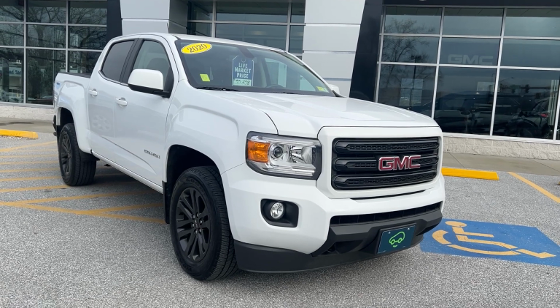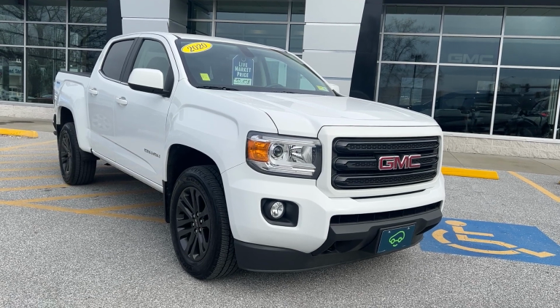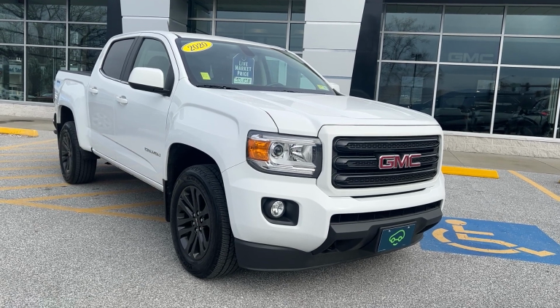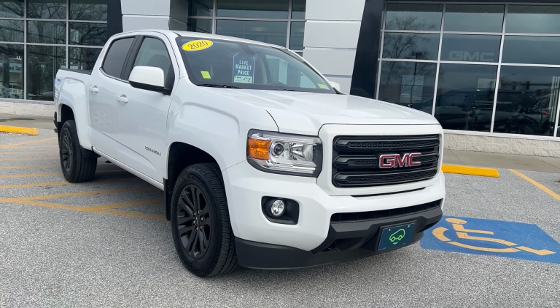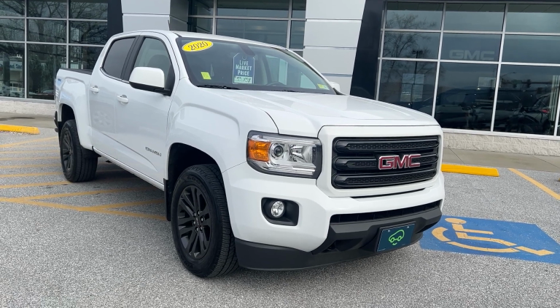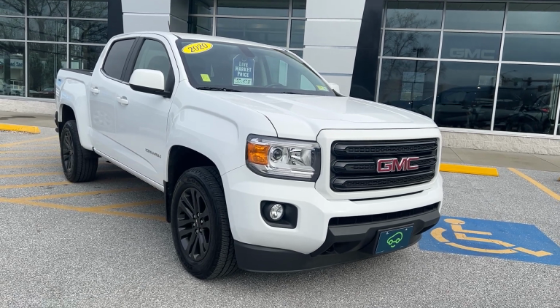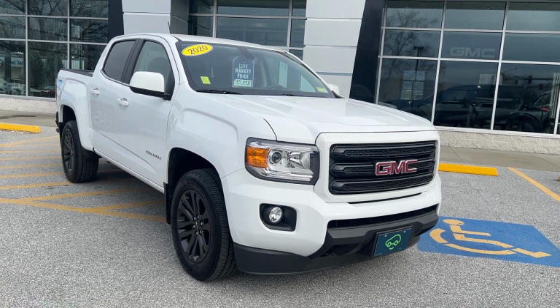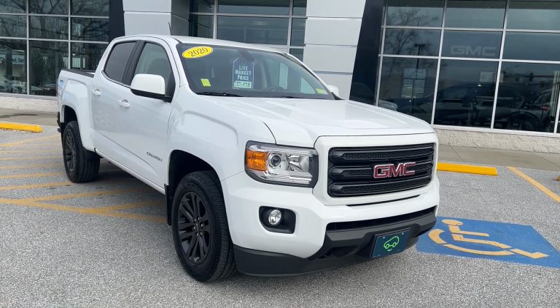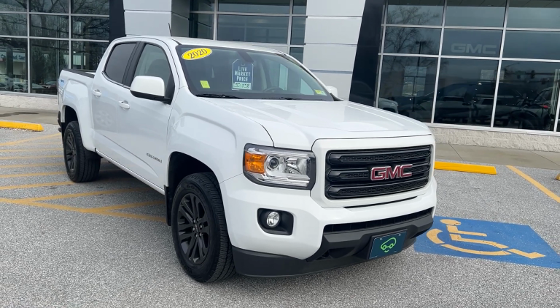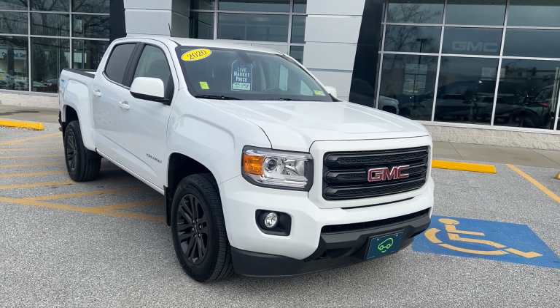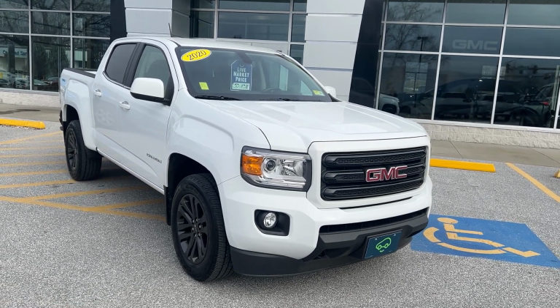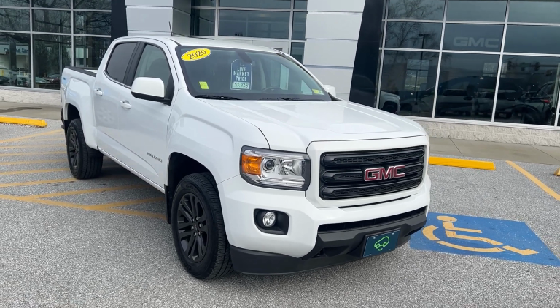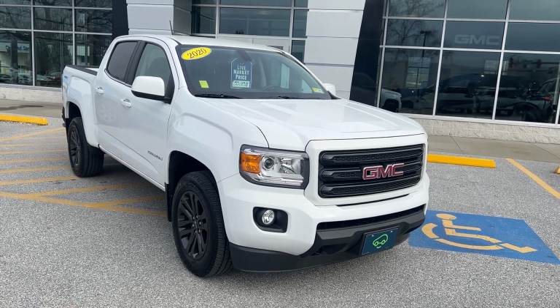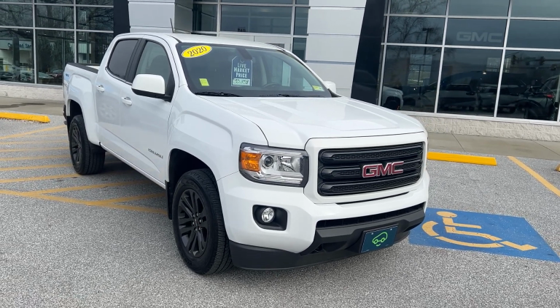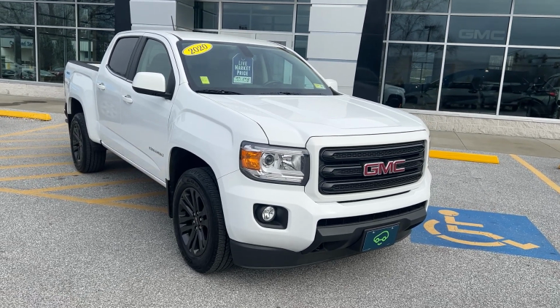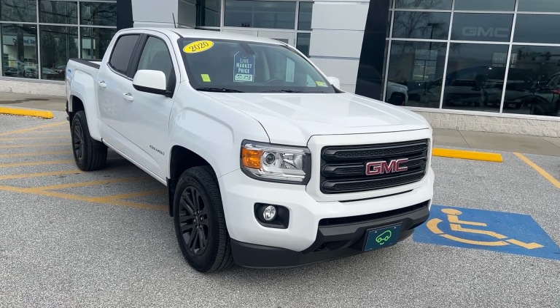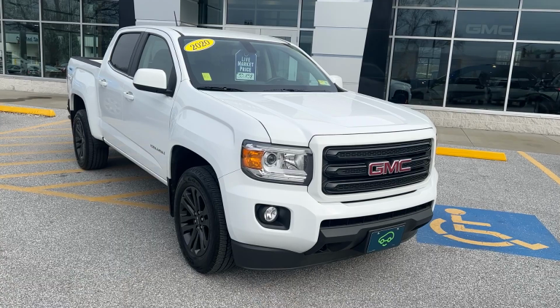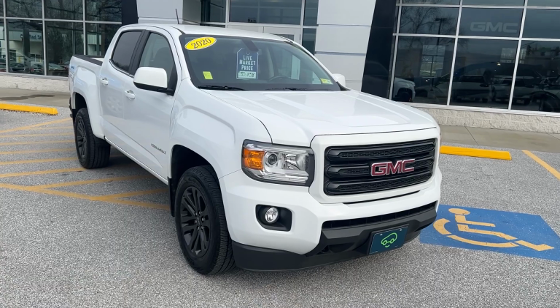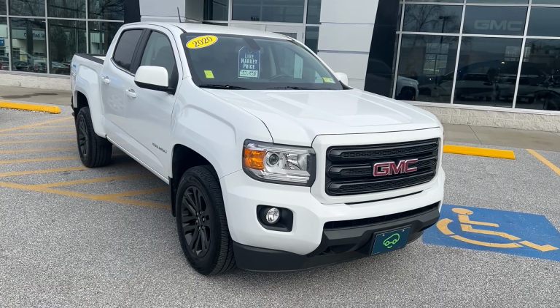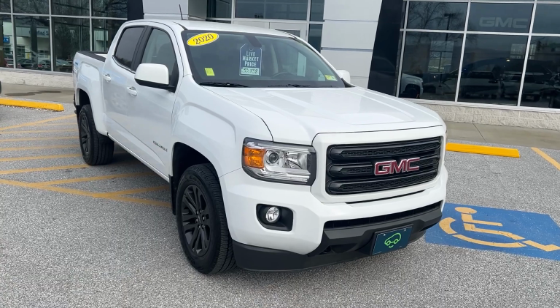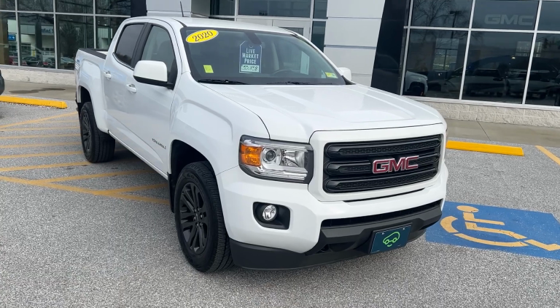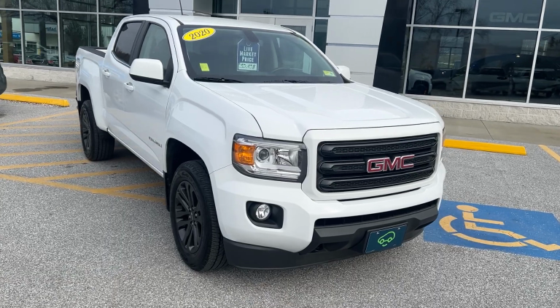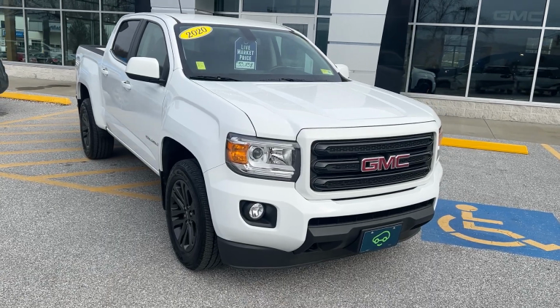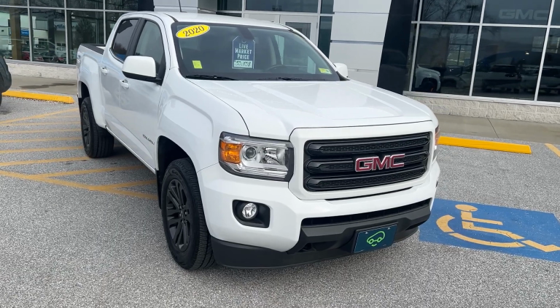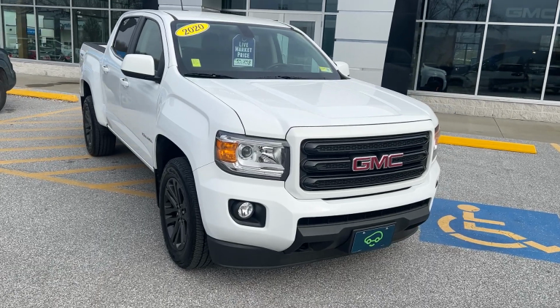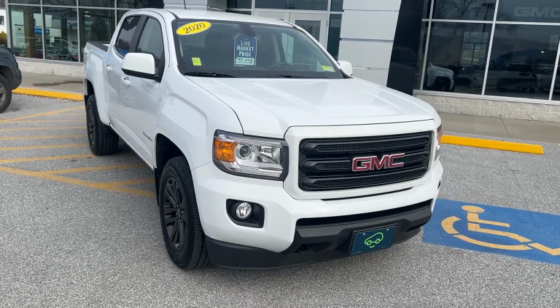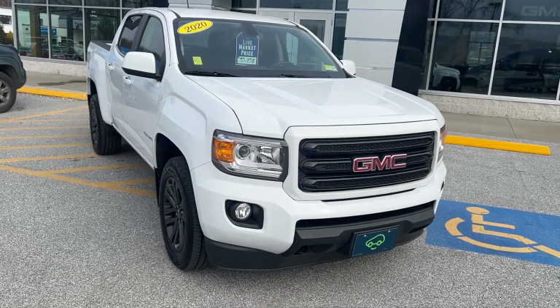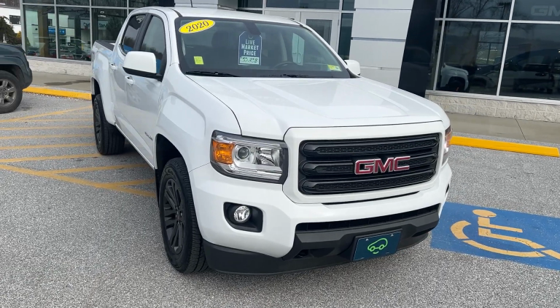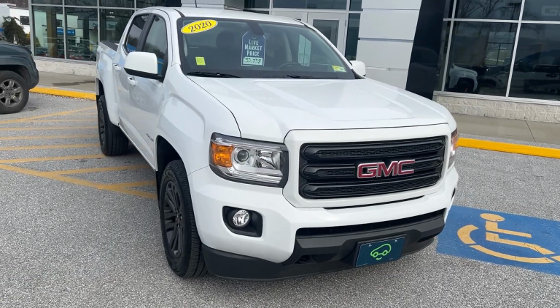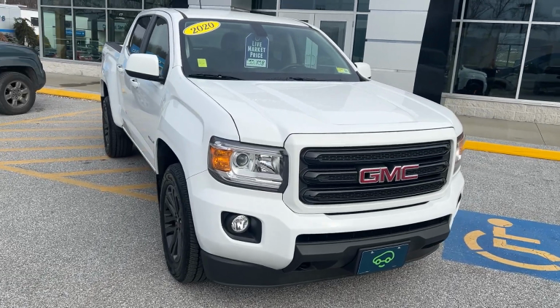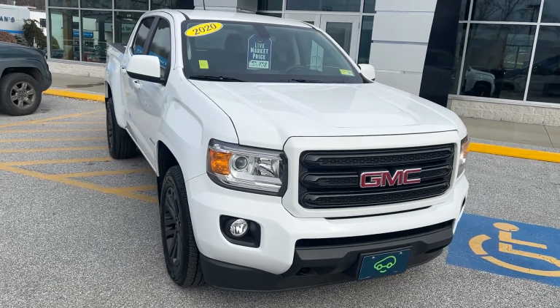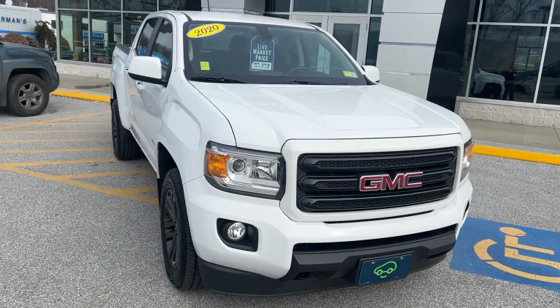Hi Craig, Jim McCarron here at Alderman Chevrolet Buick GMC, Vermont's favorite car dealership.